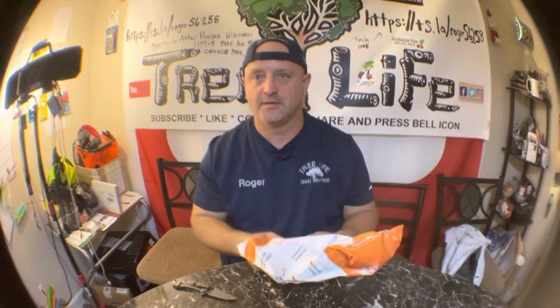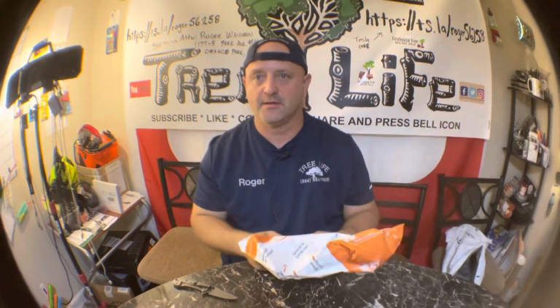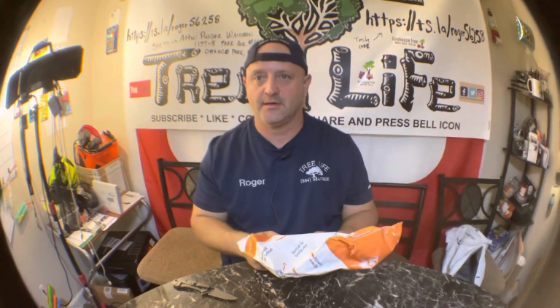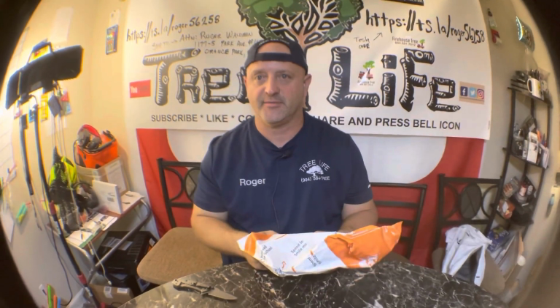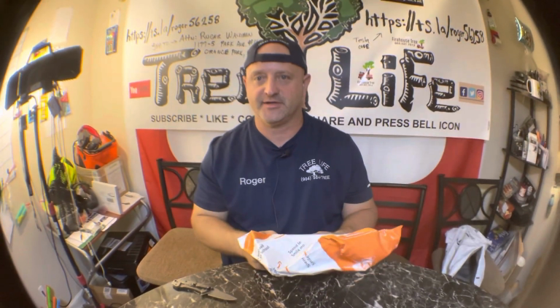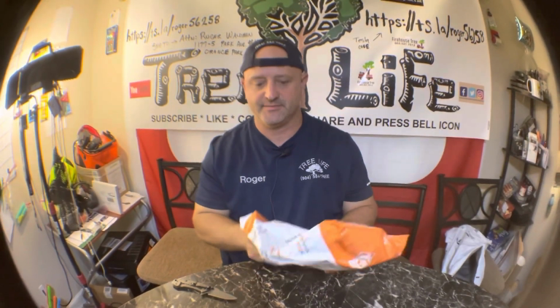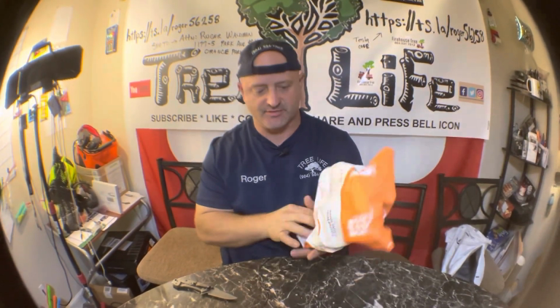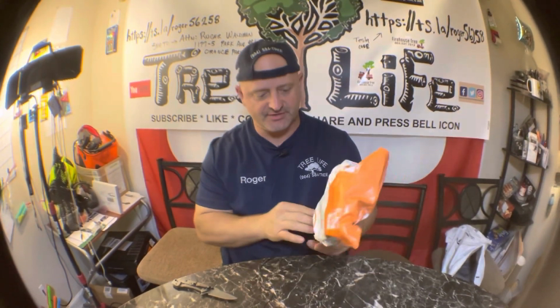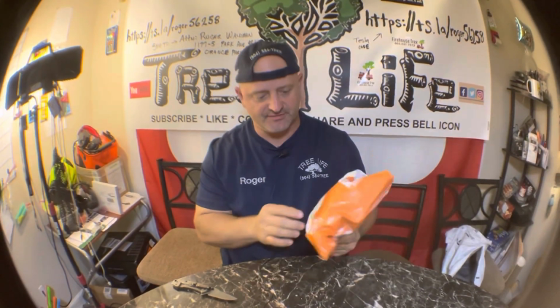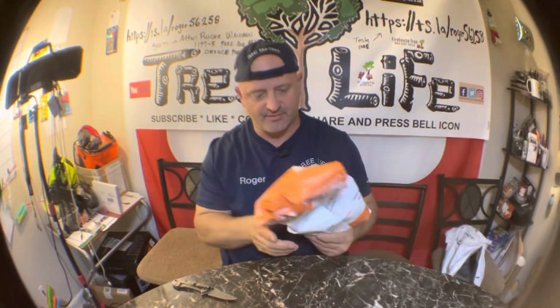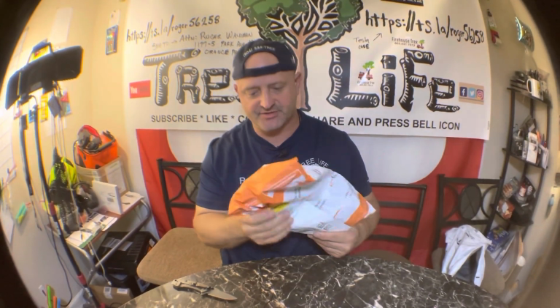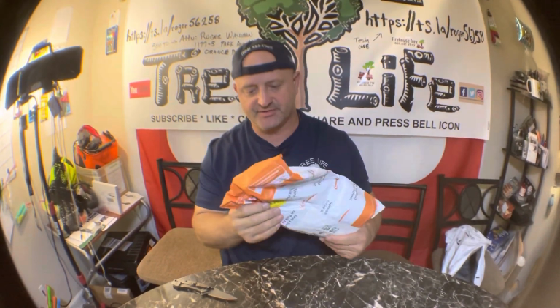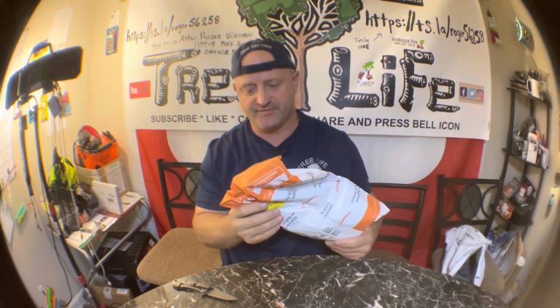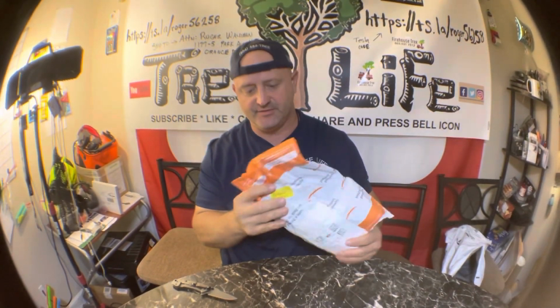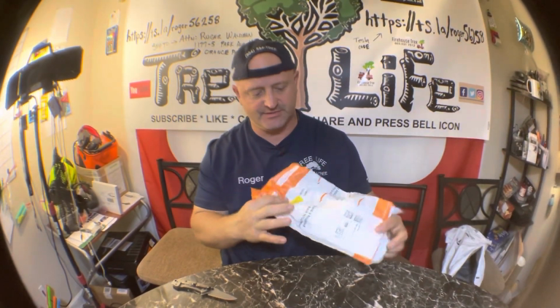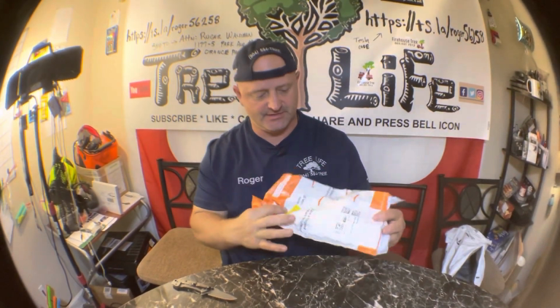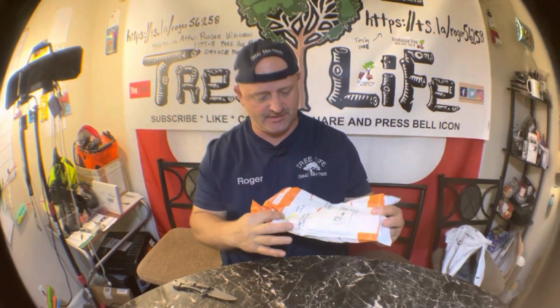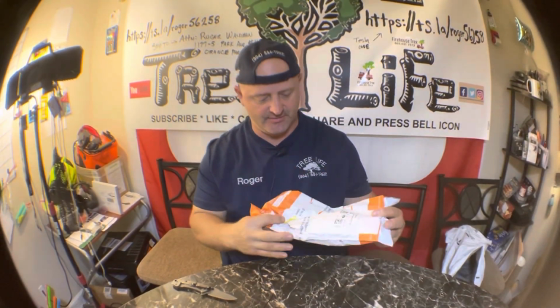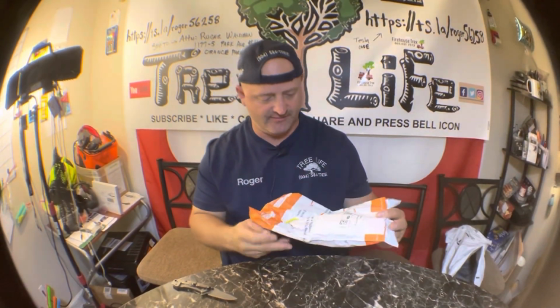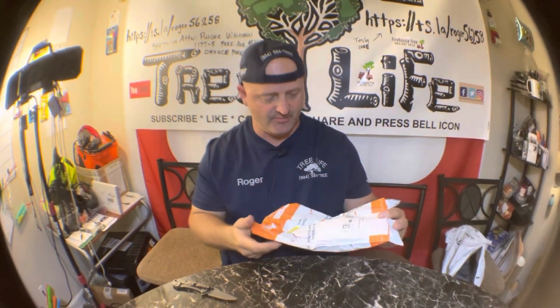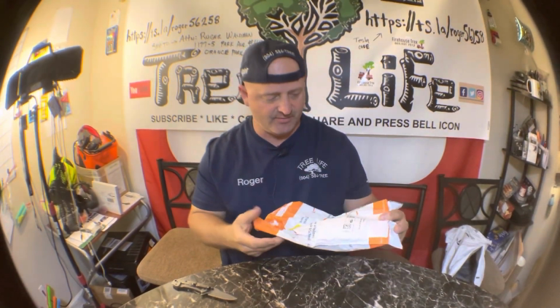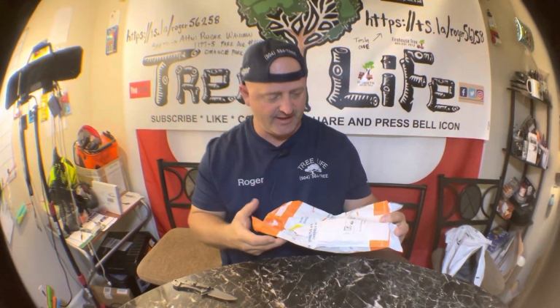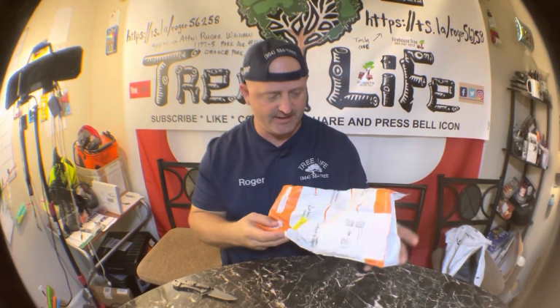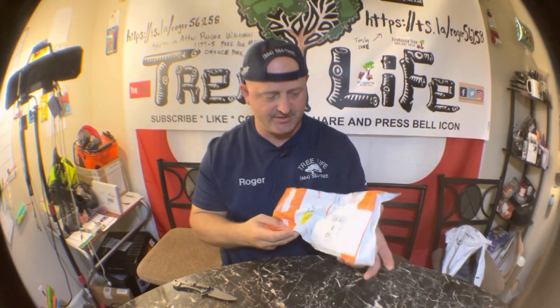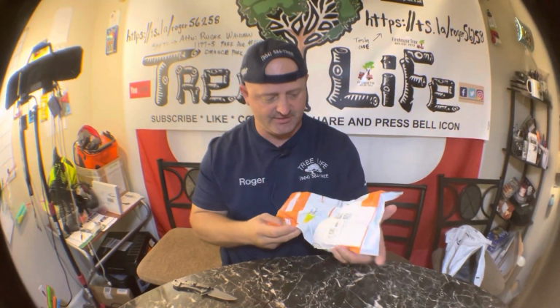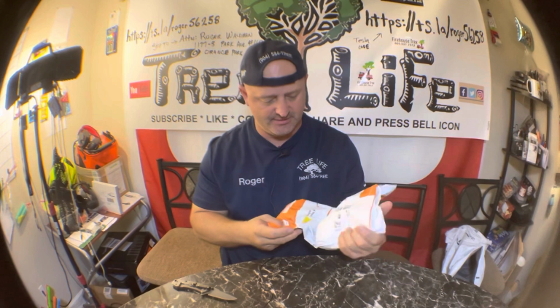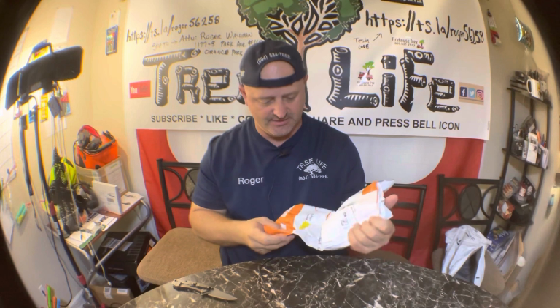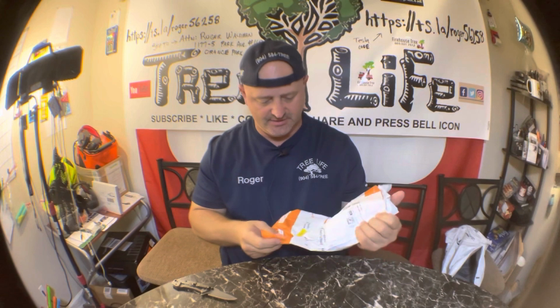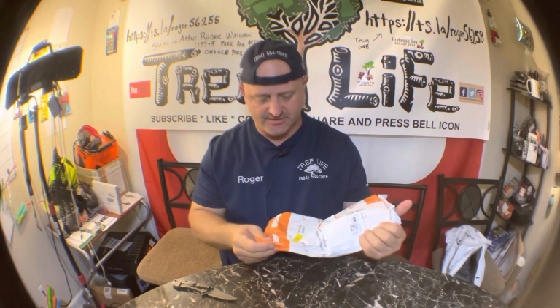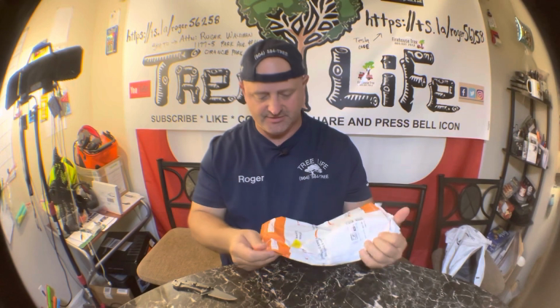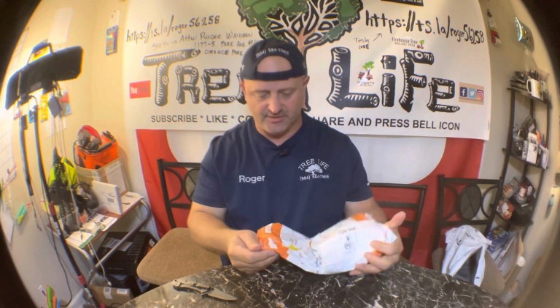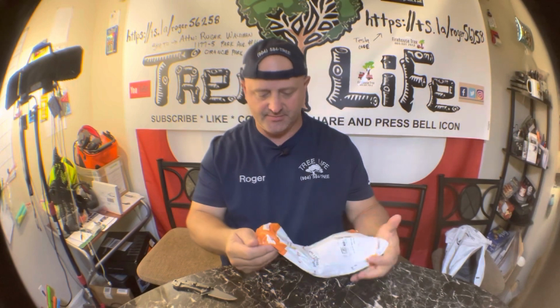Hey everybody, it's Roger from Roger's Reviews and we have one more package to open.